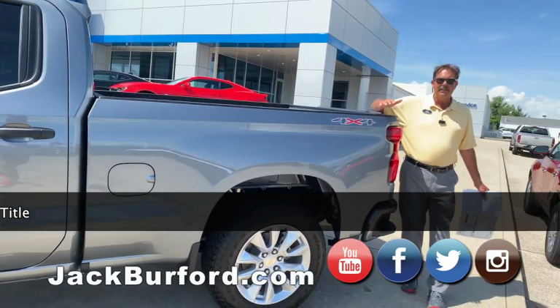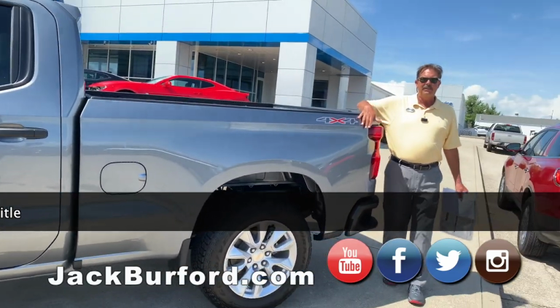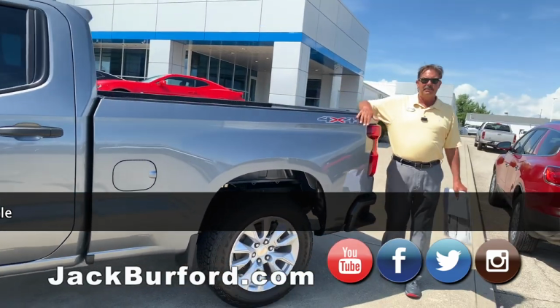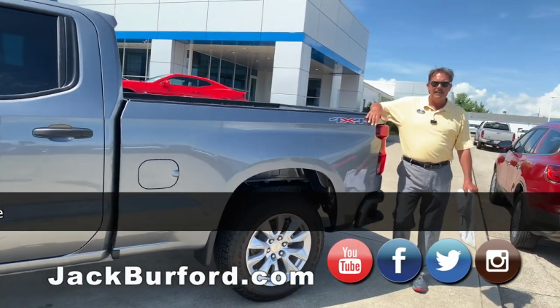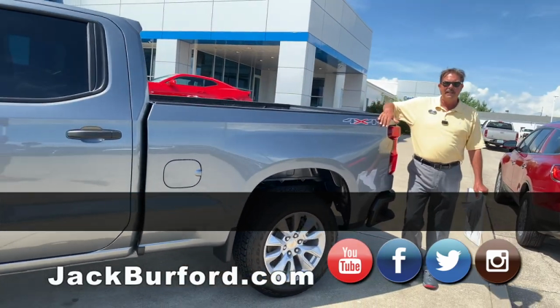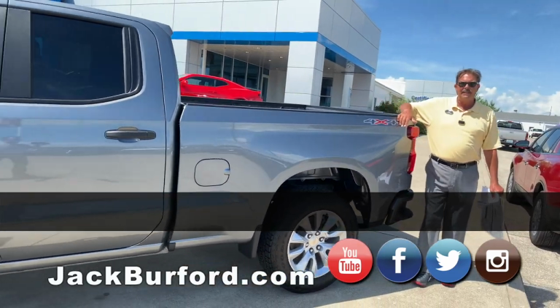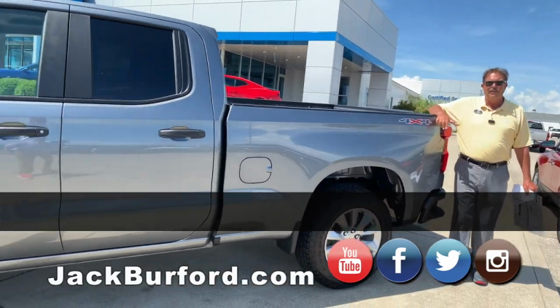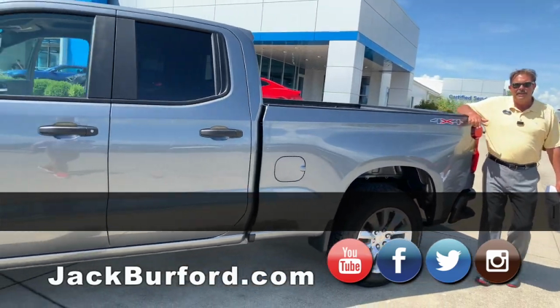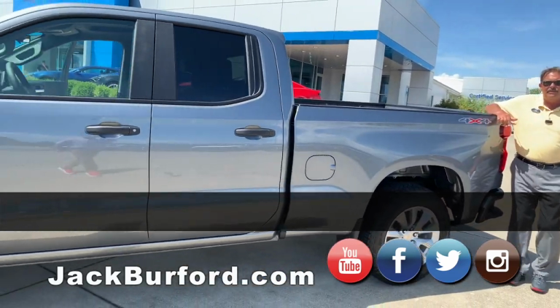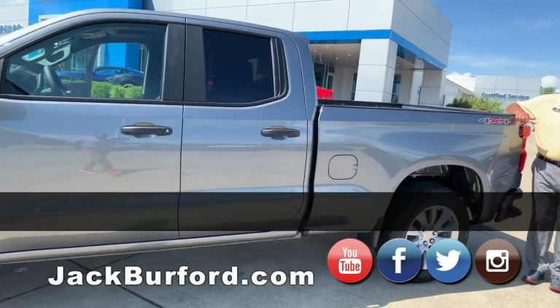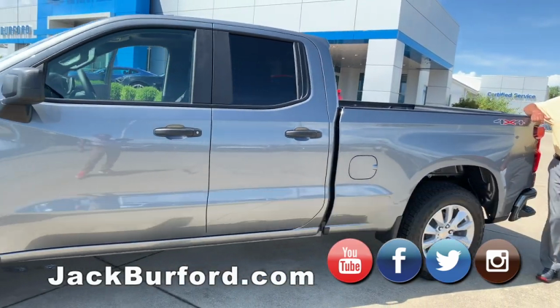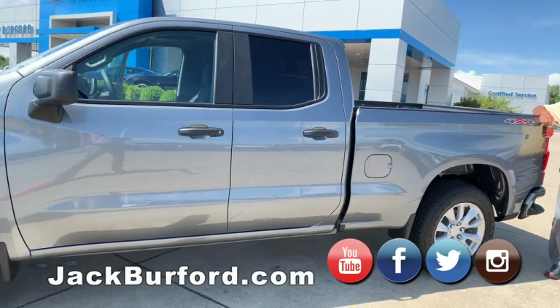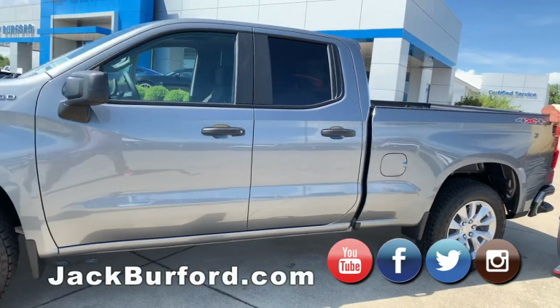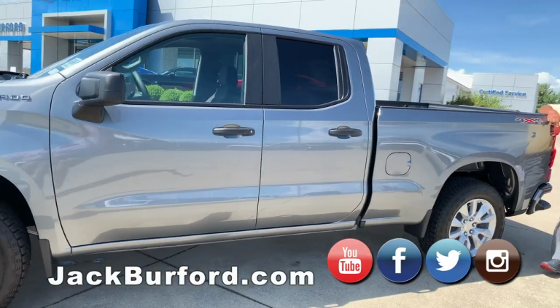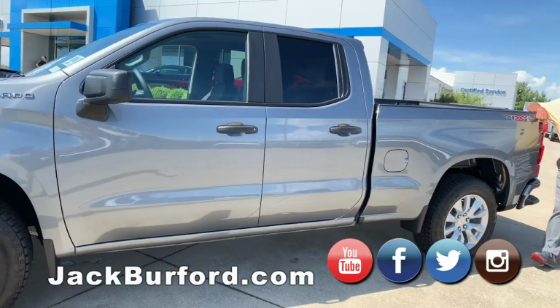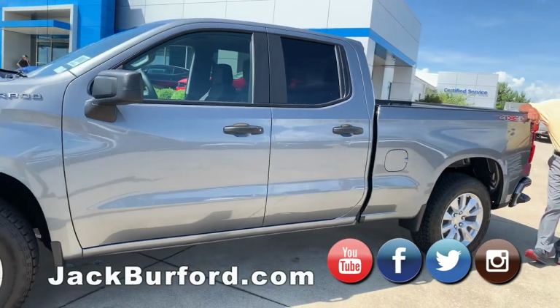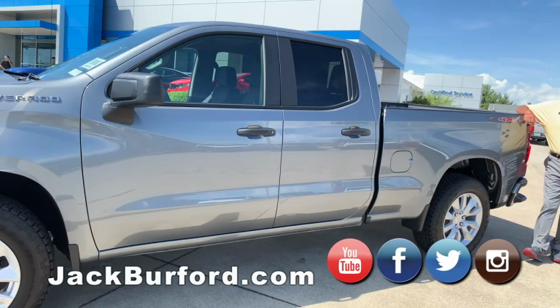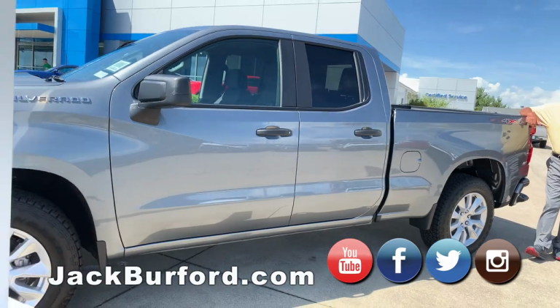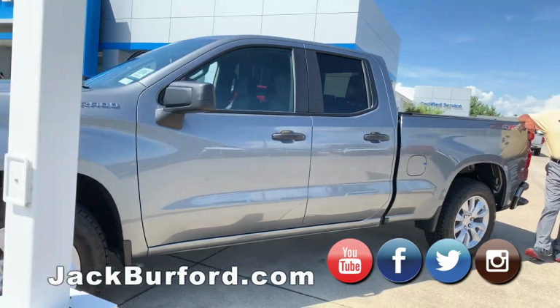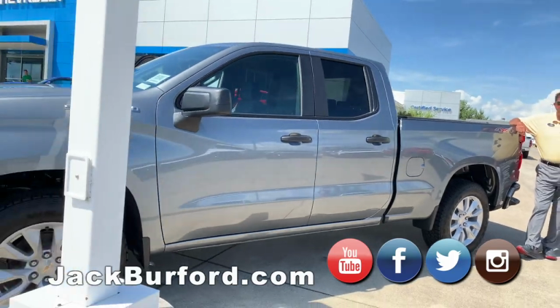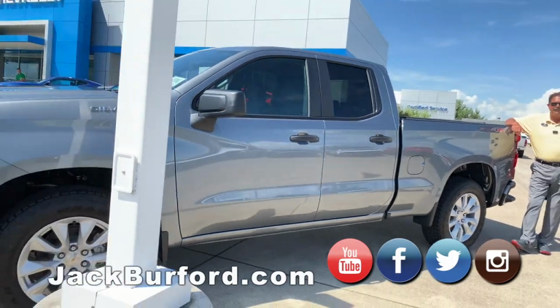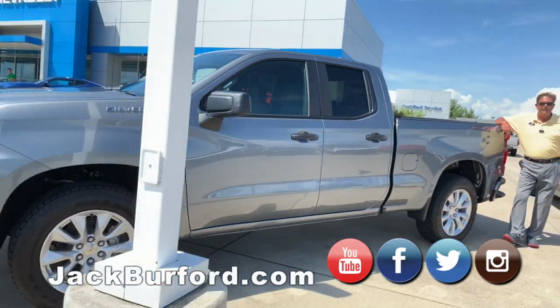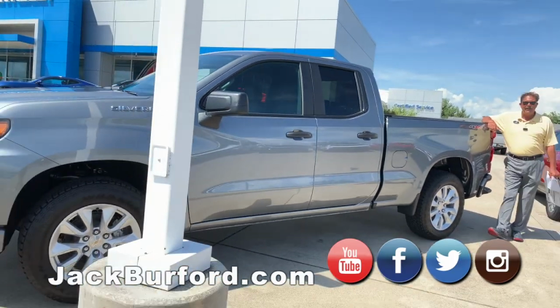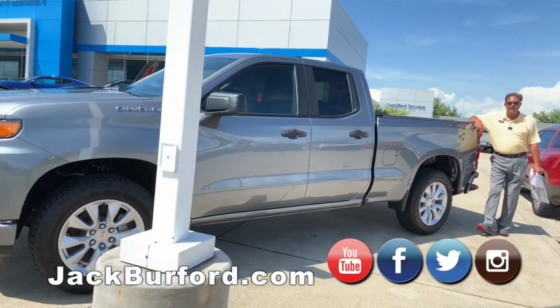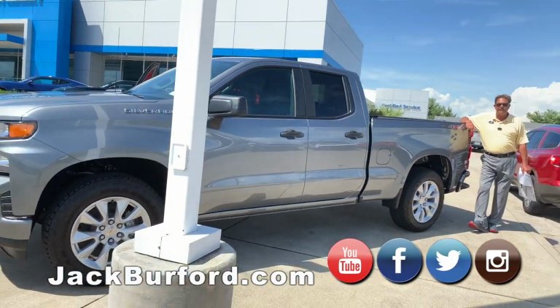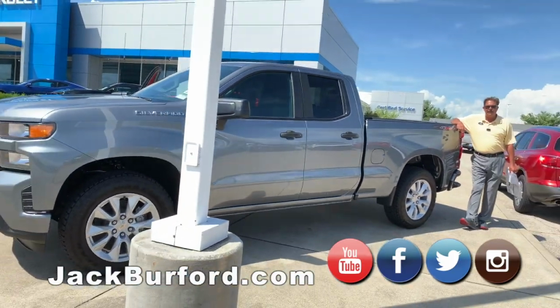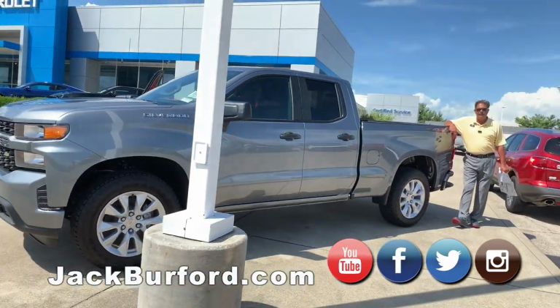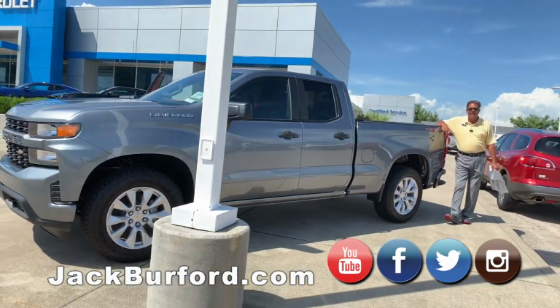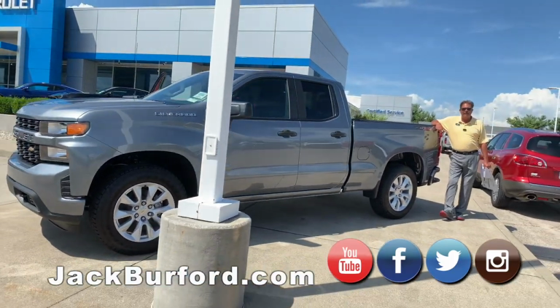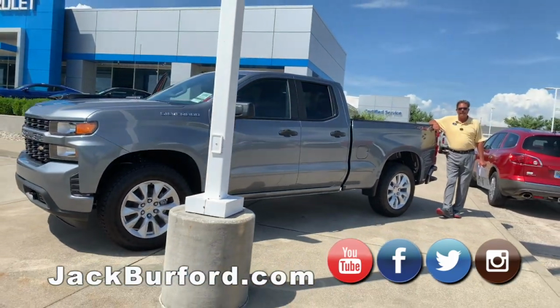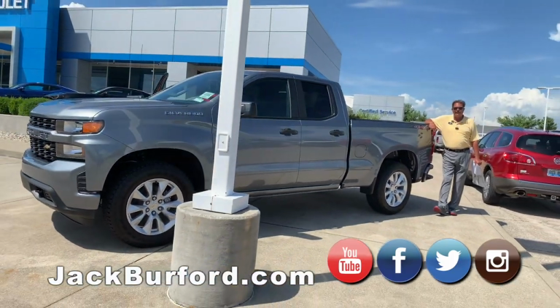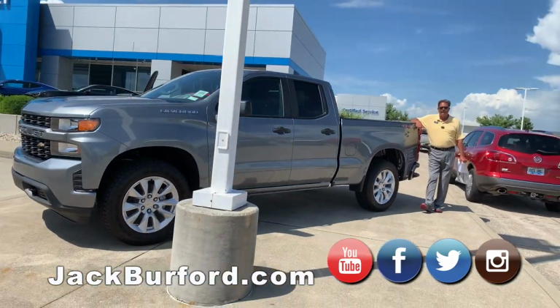You can see it at JackBurford.com, or stop by the dealership at 819 on the Eastern Bypass here in Richmond, Kentucky. We've been here 55 years, folks, and we'll be here another 55.